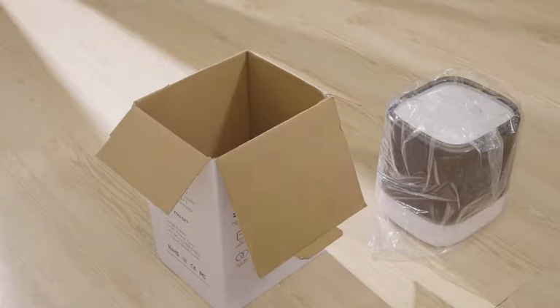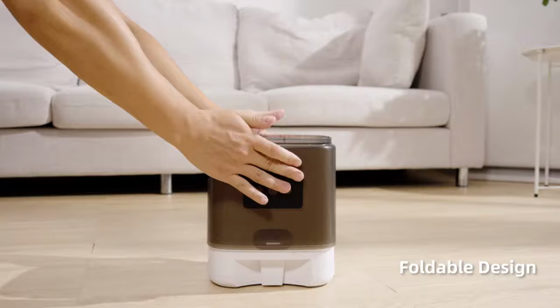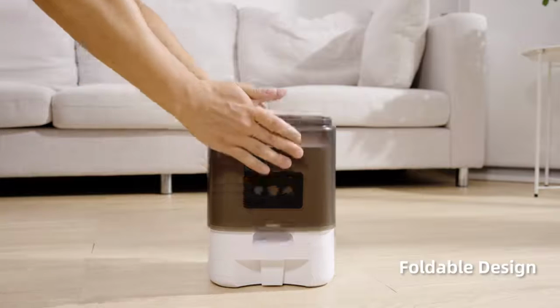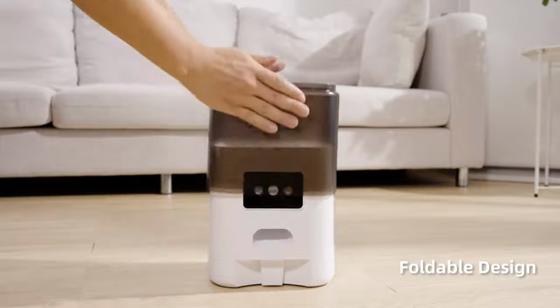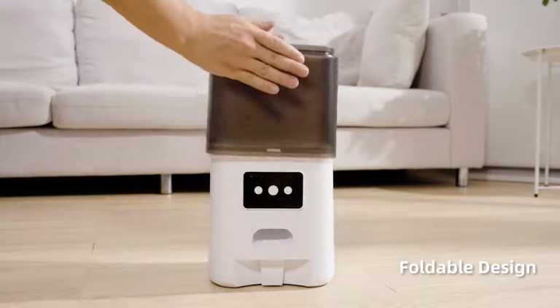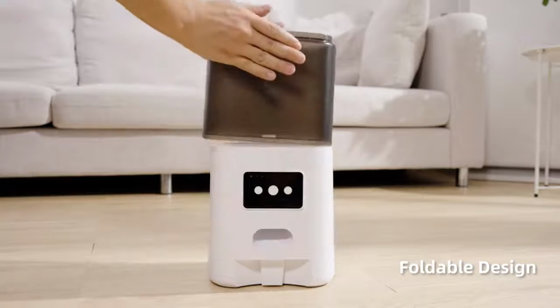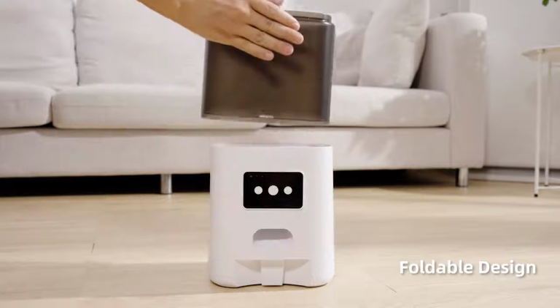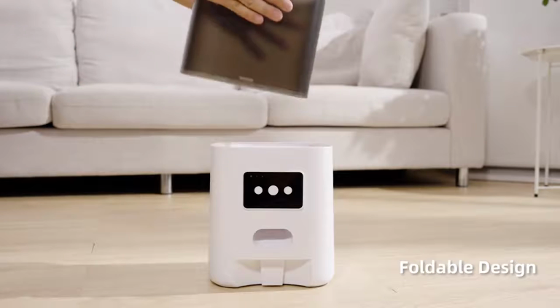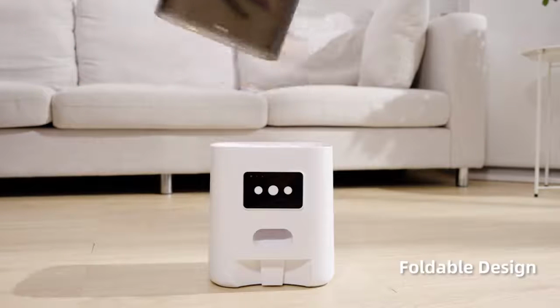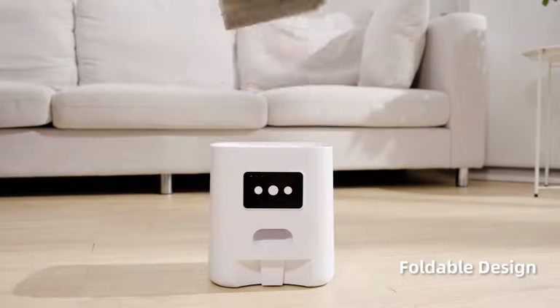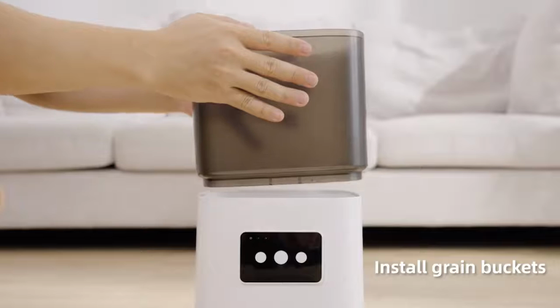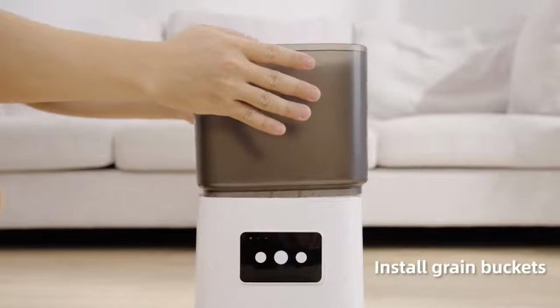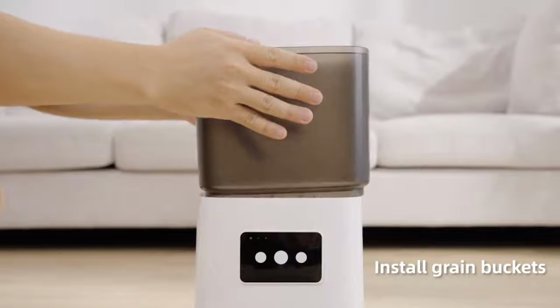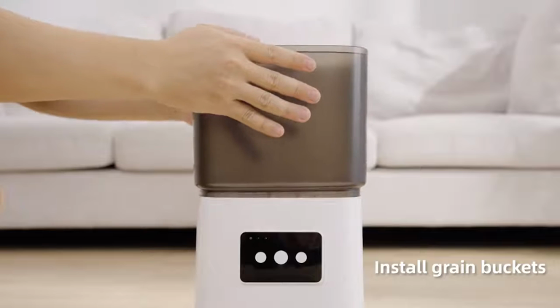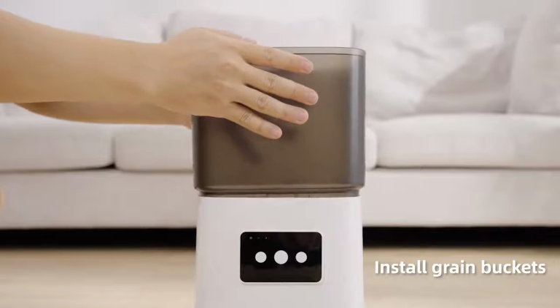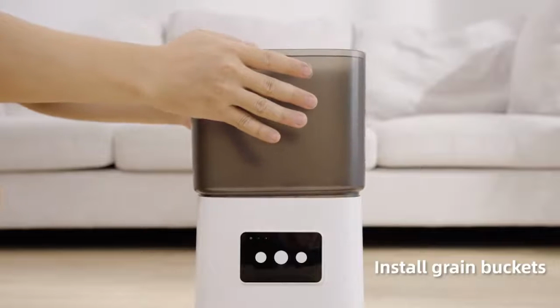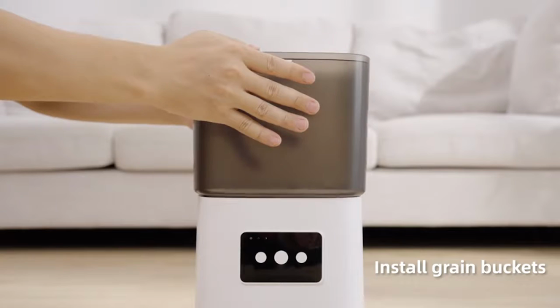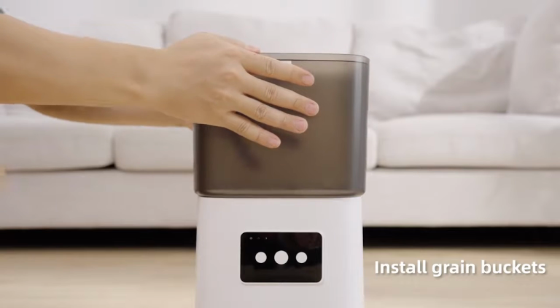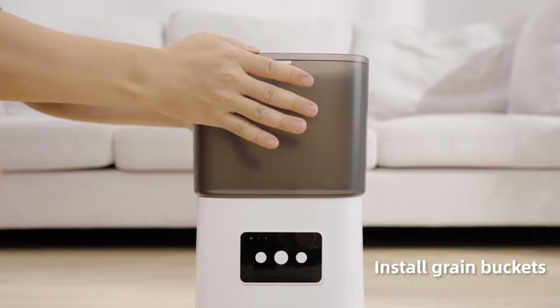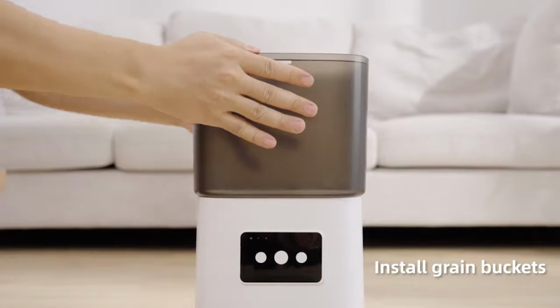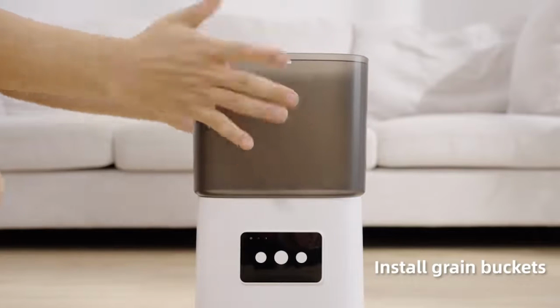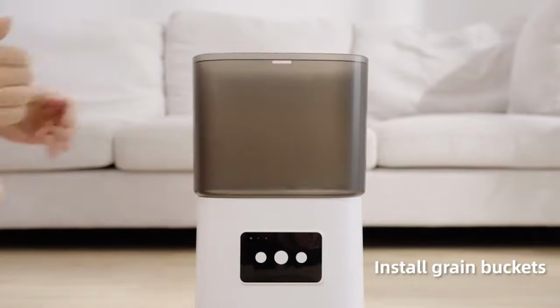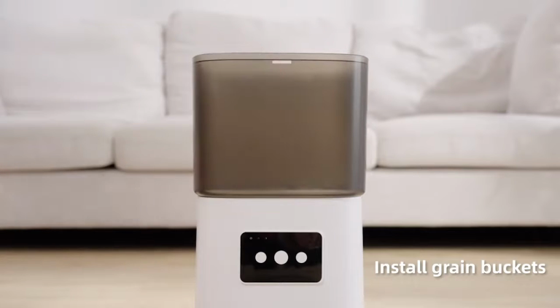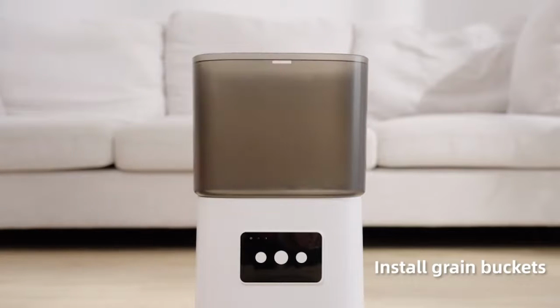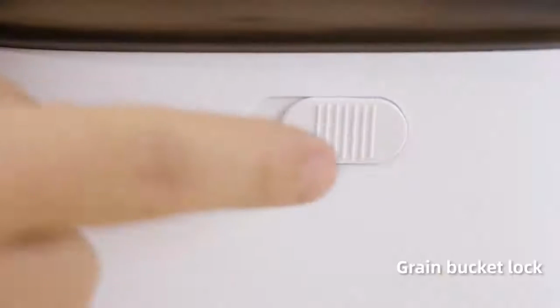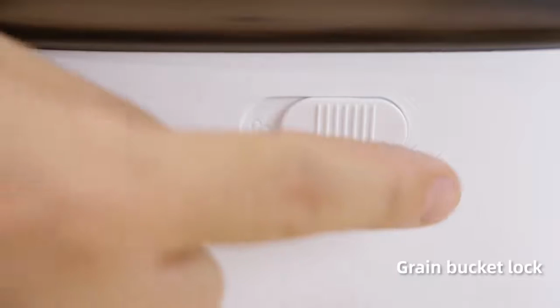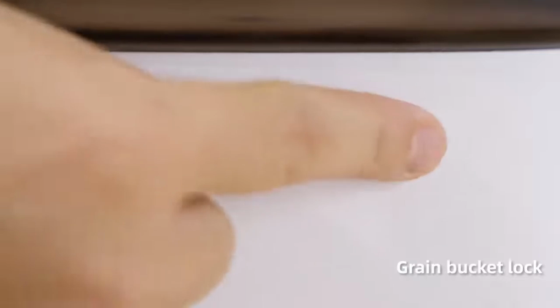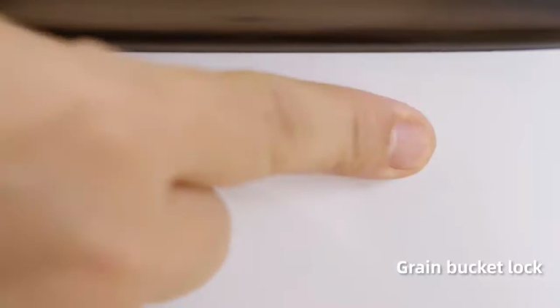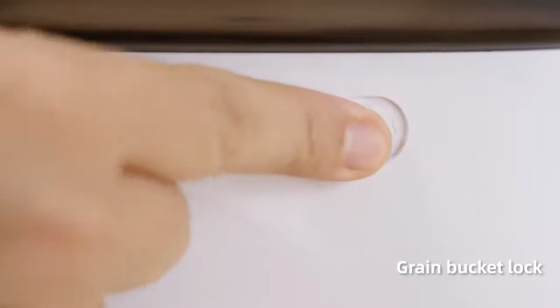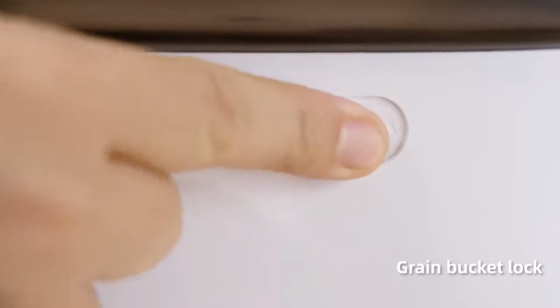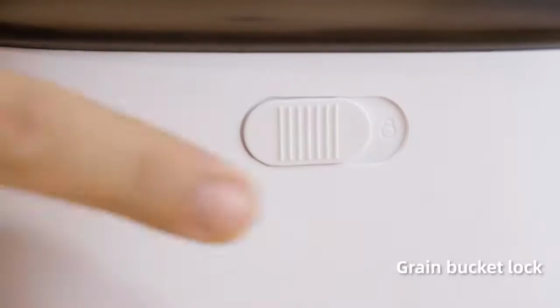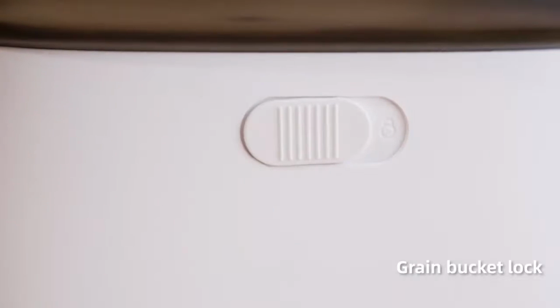Vertical design install grand buckets. Grand bucket lock.